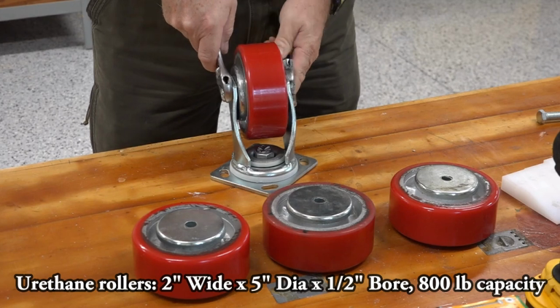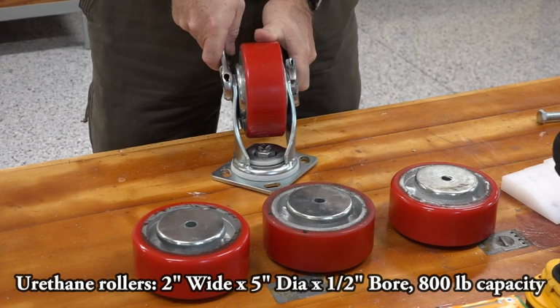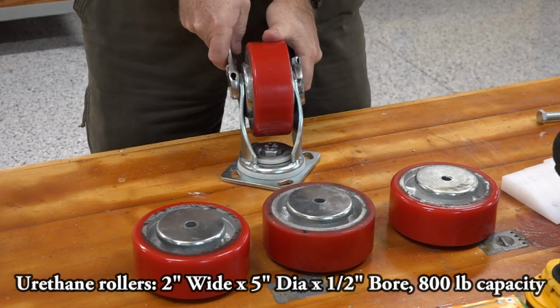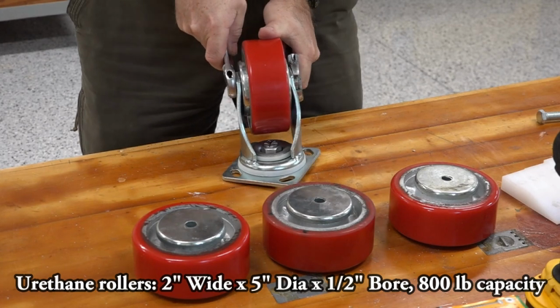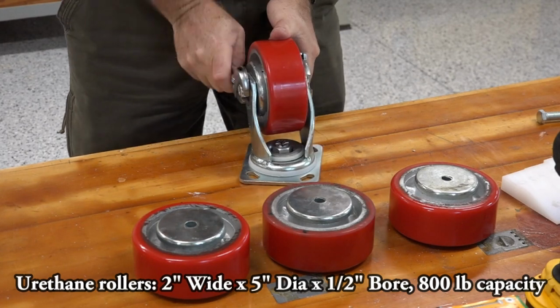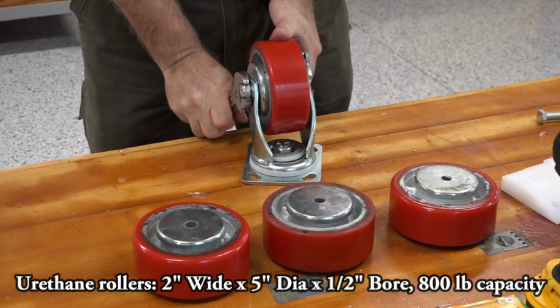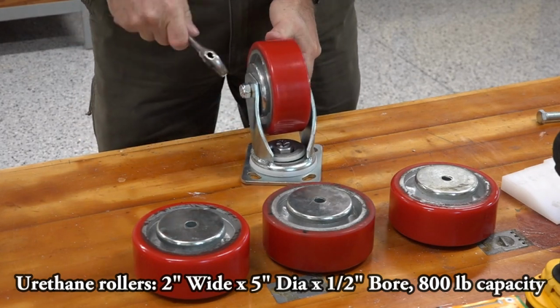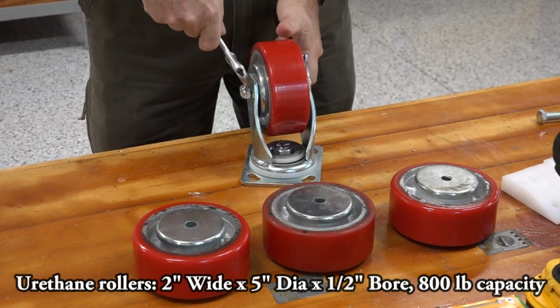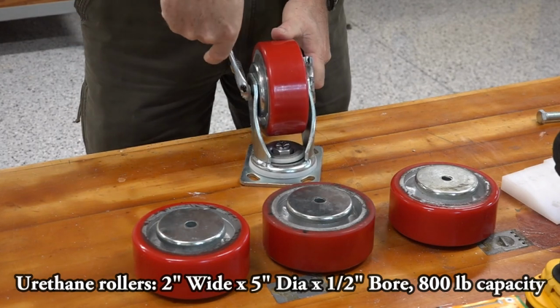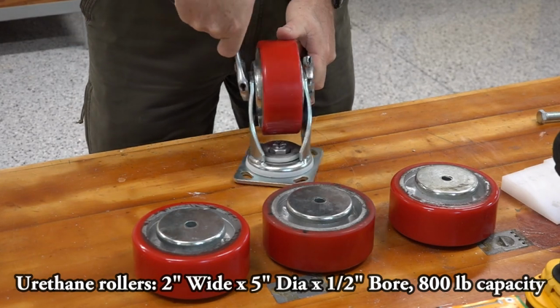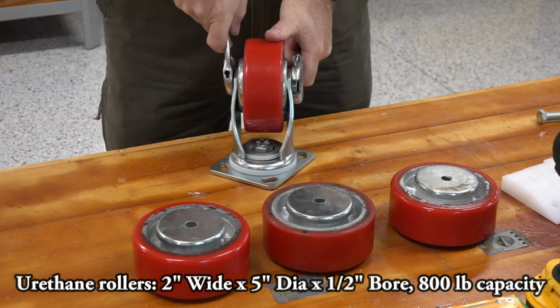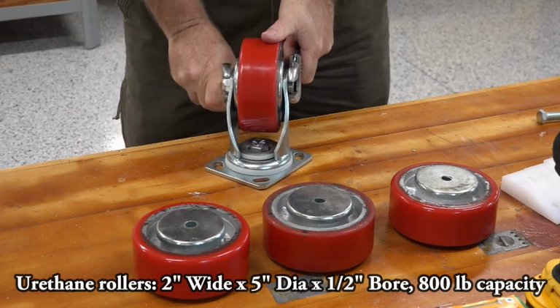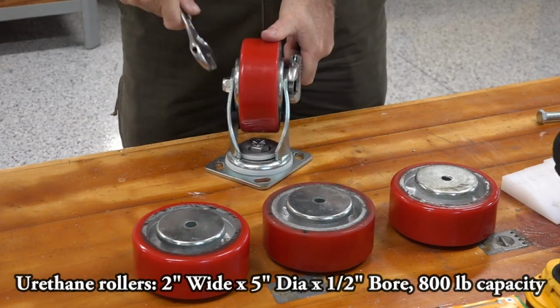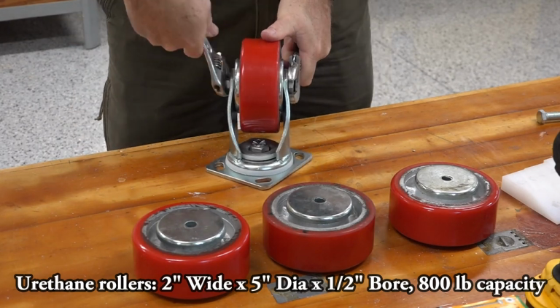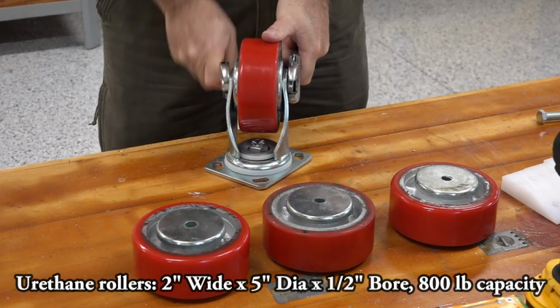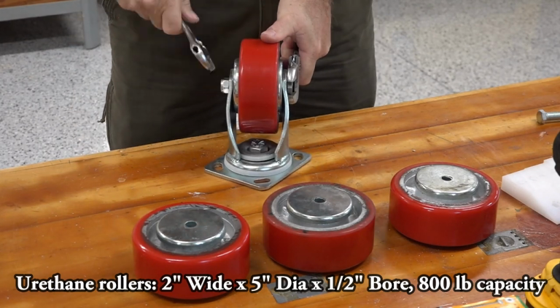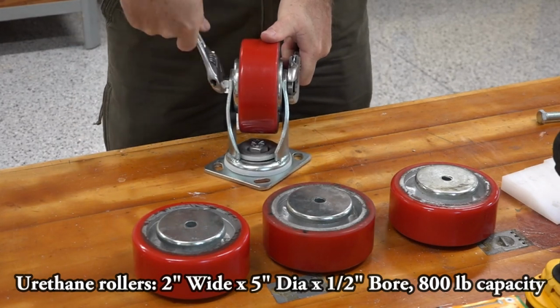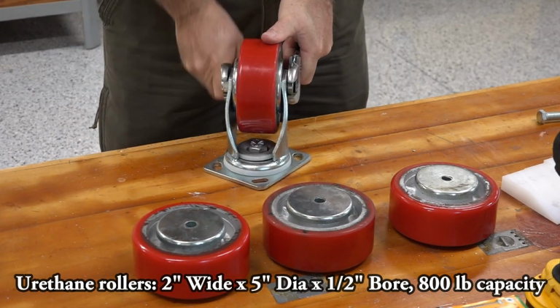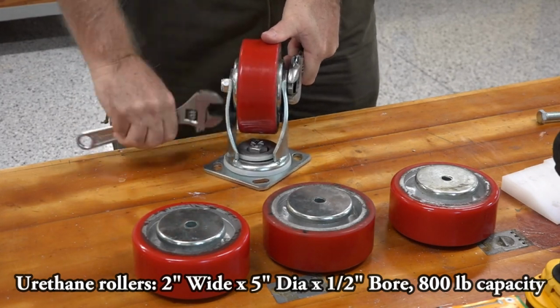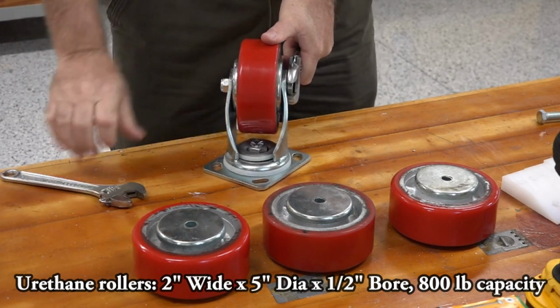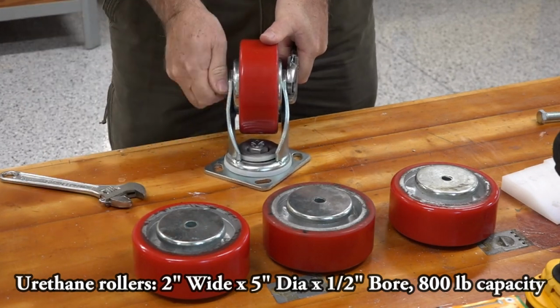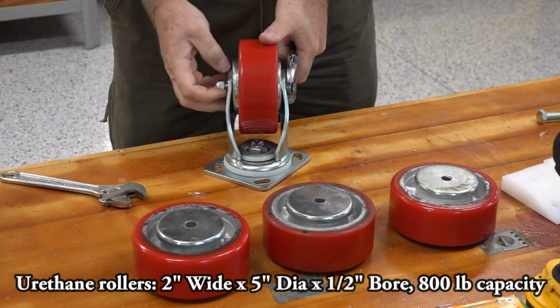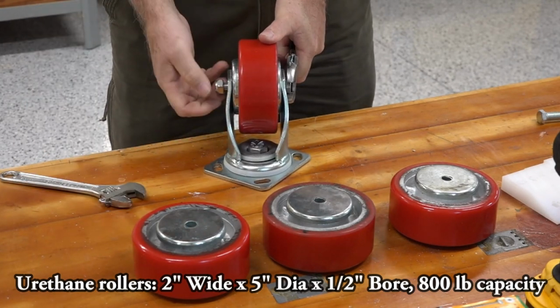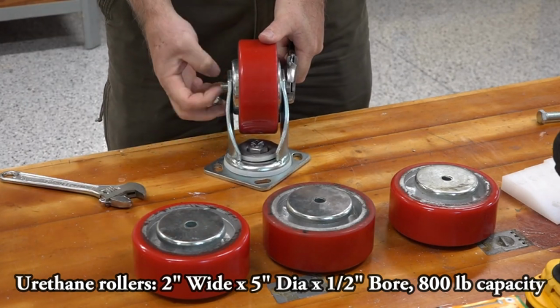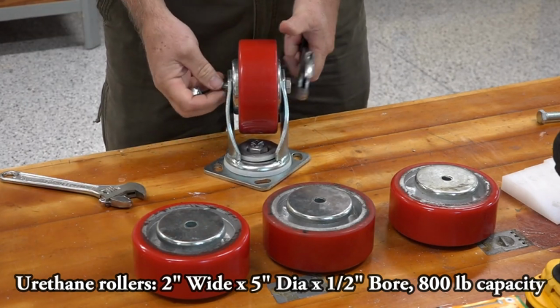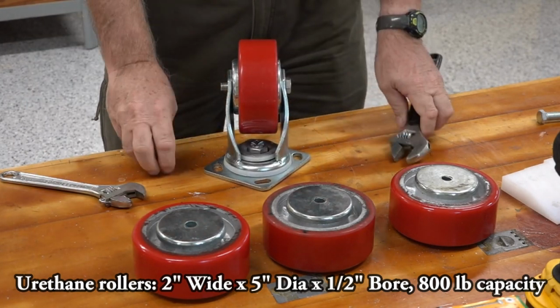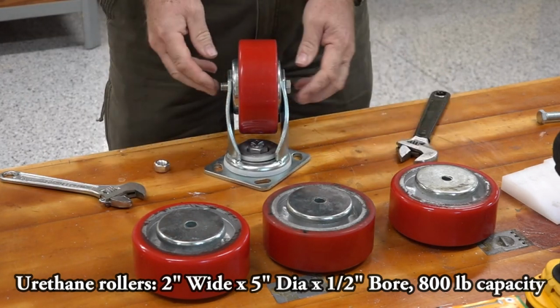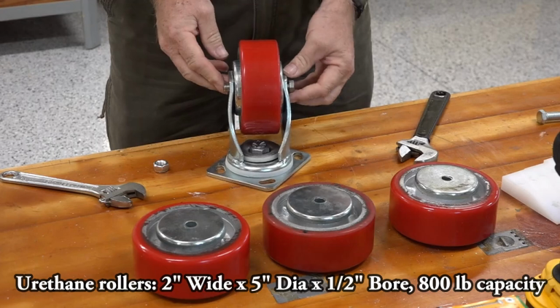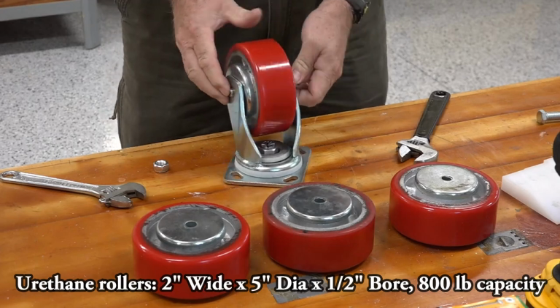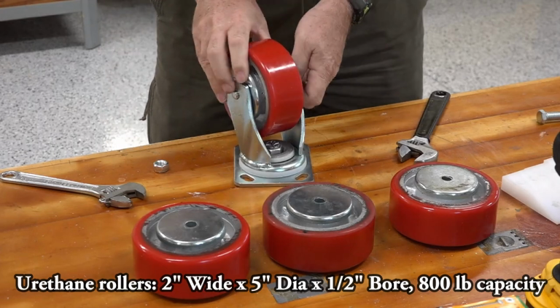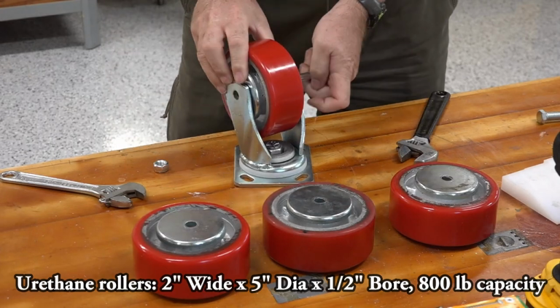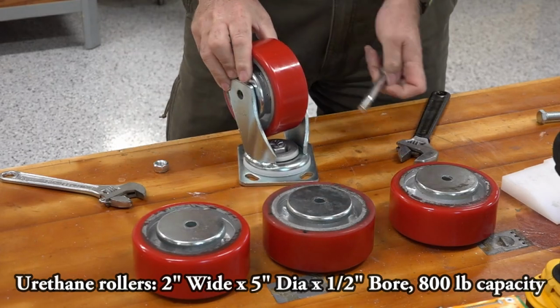The next thing we have to do is take apart these urethane centering rollers, because we don't need the bracketry.